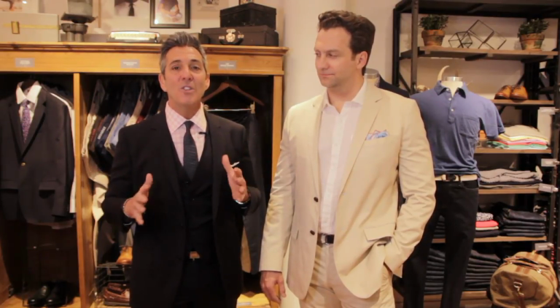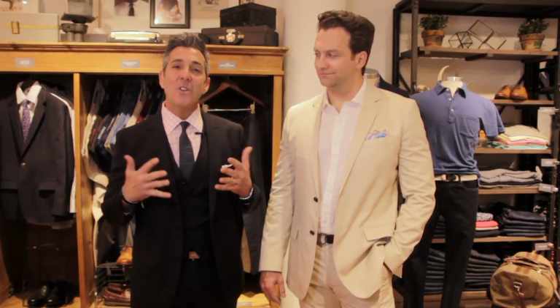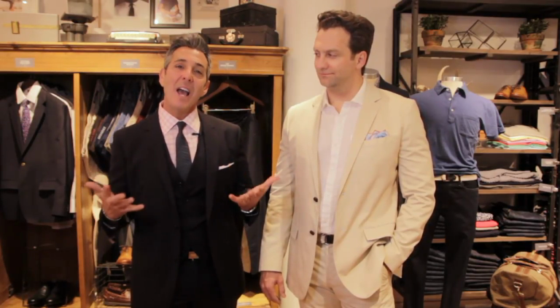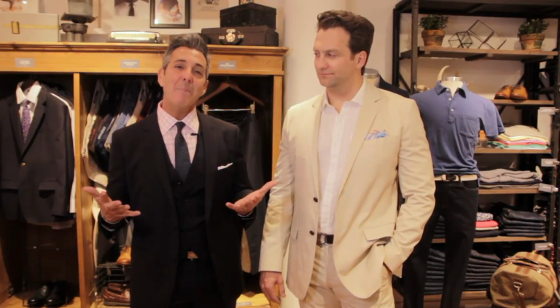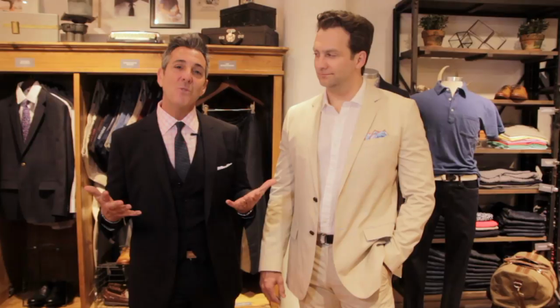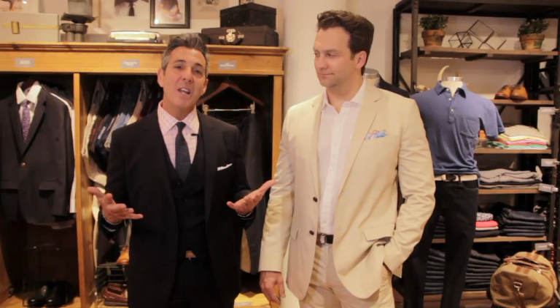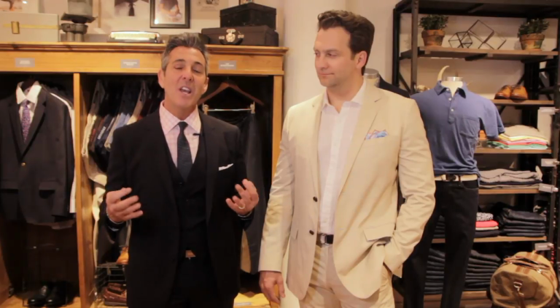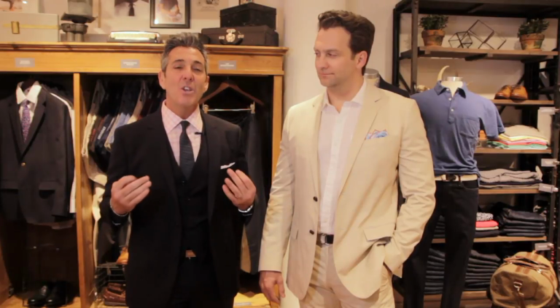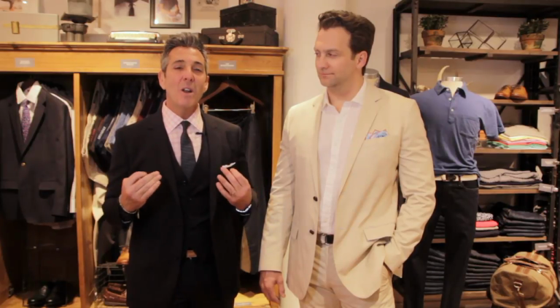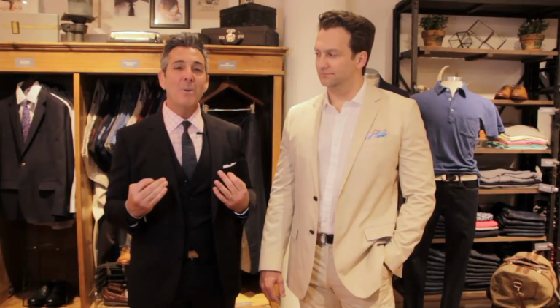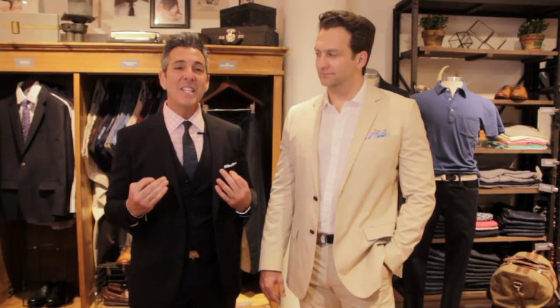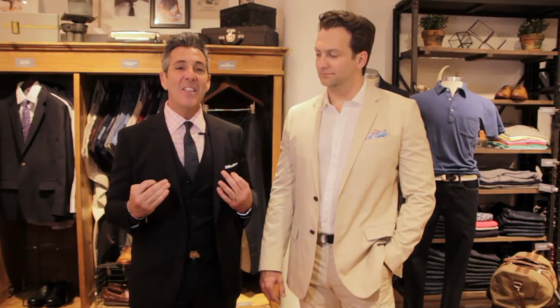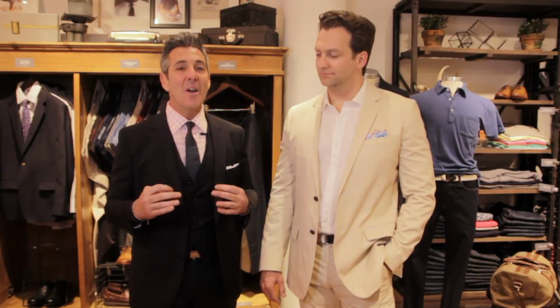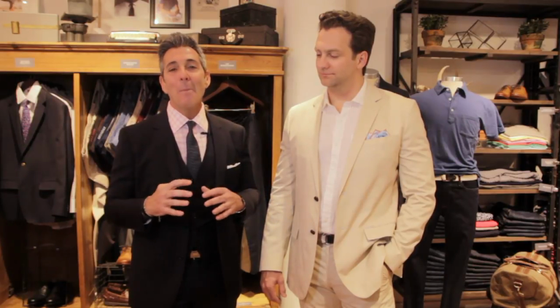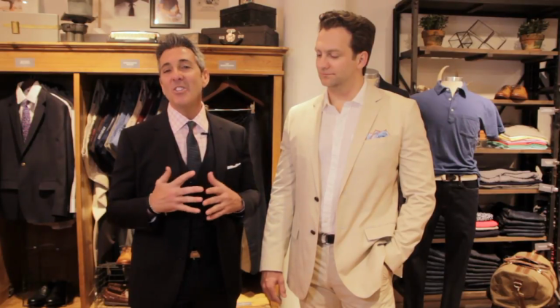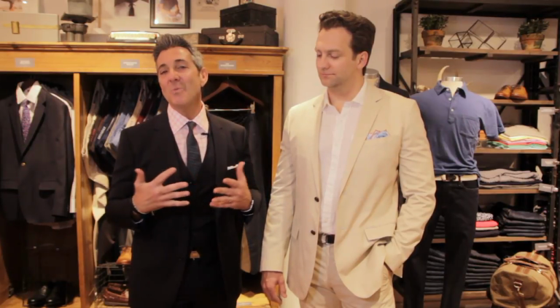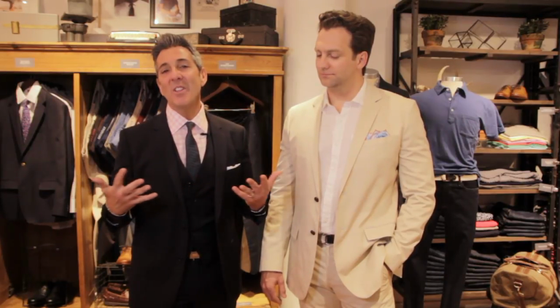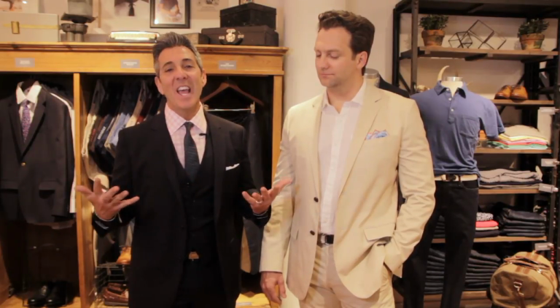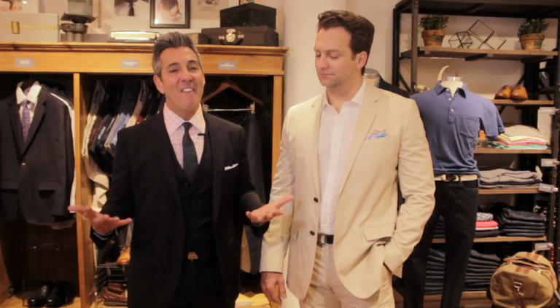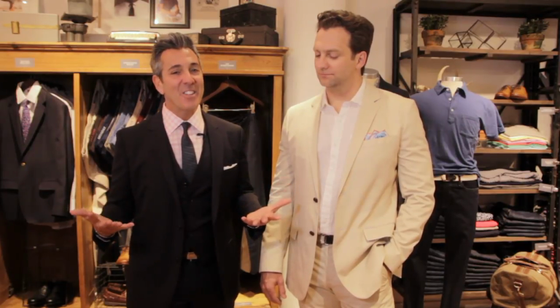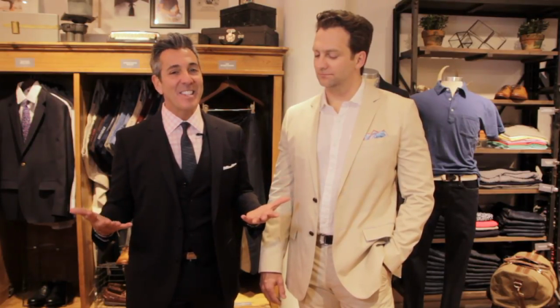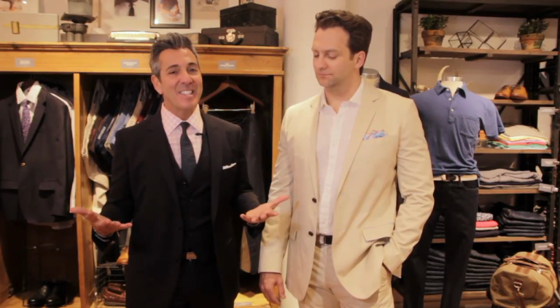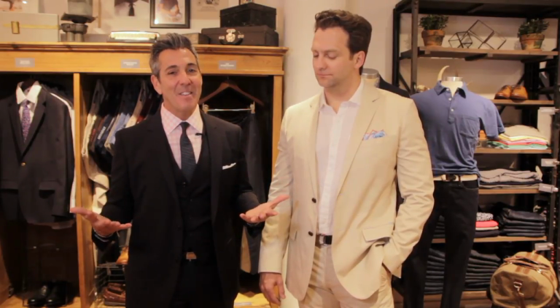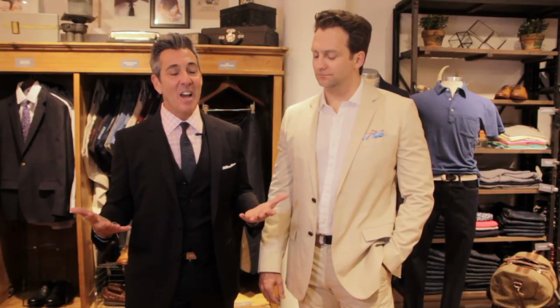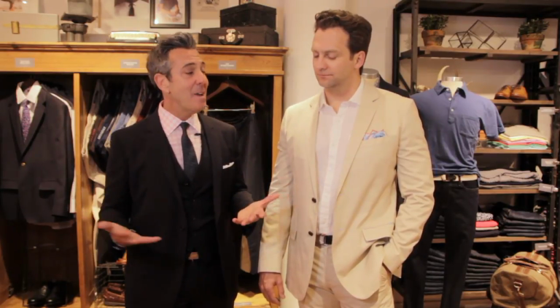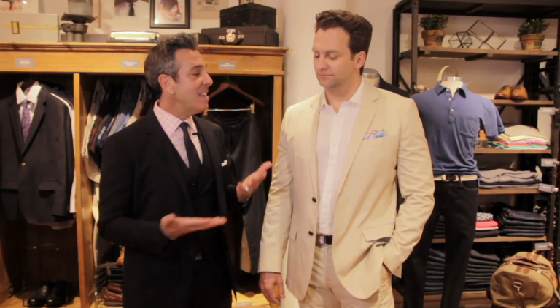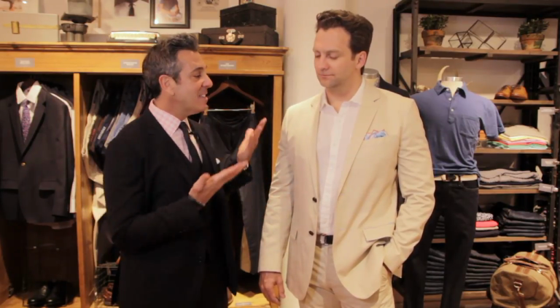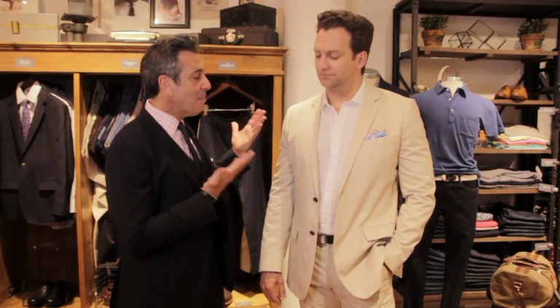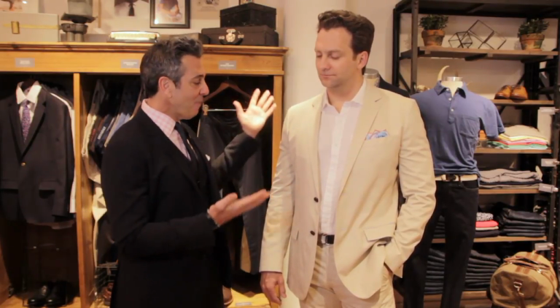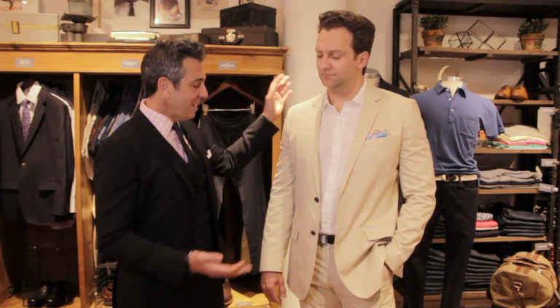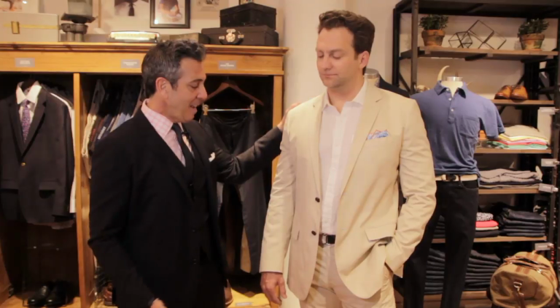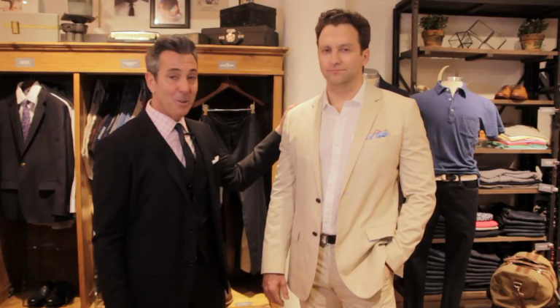So when you're at a beach wedding, you want to look put together, but you just want to look effortless at the same time, and I think this is a perfect example.